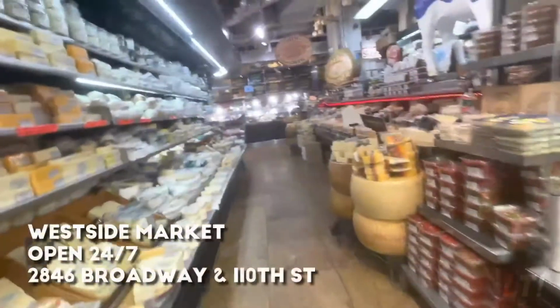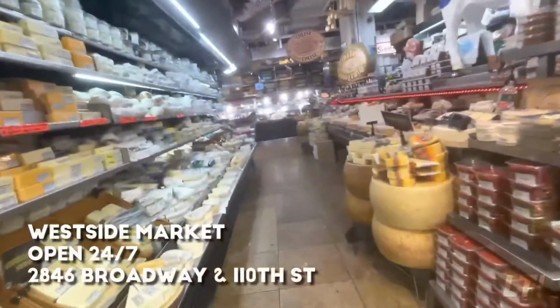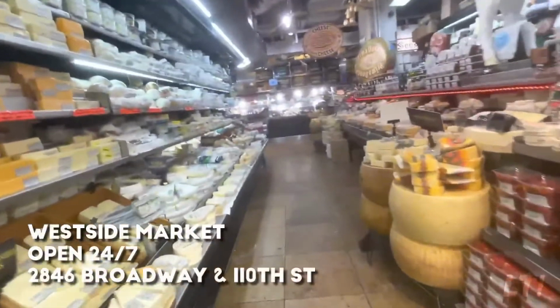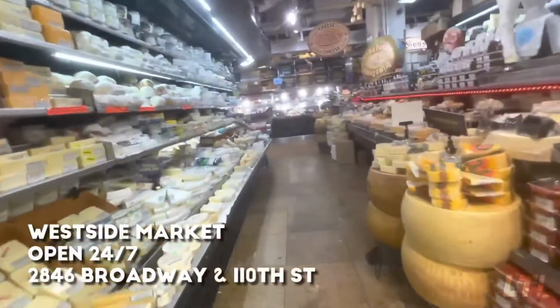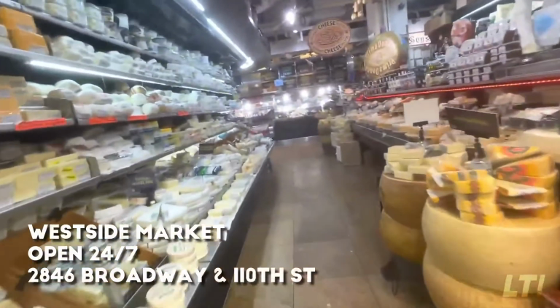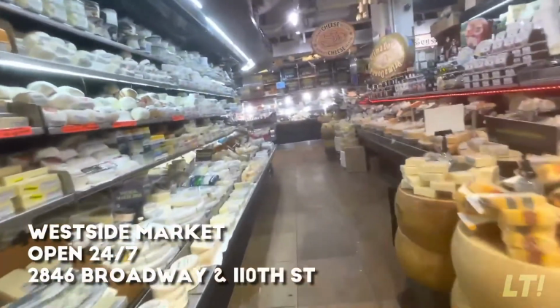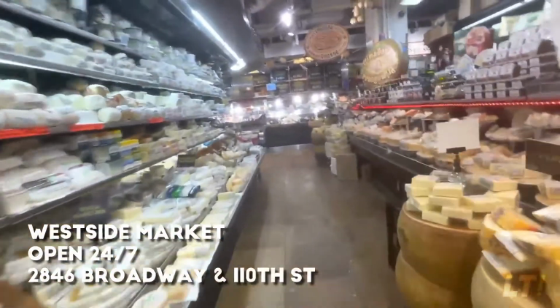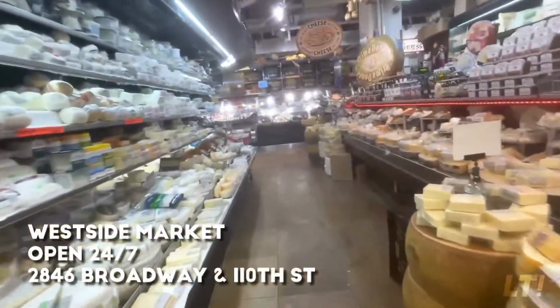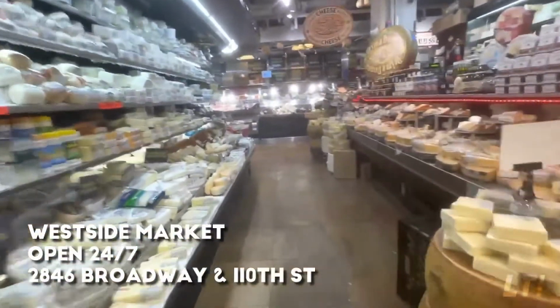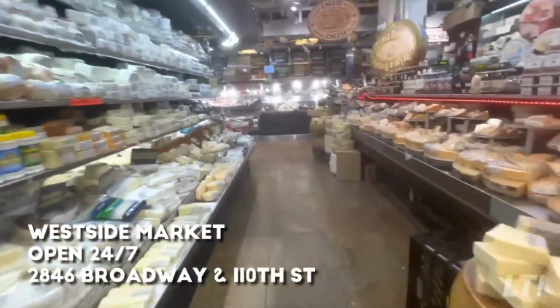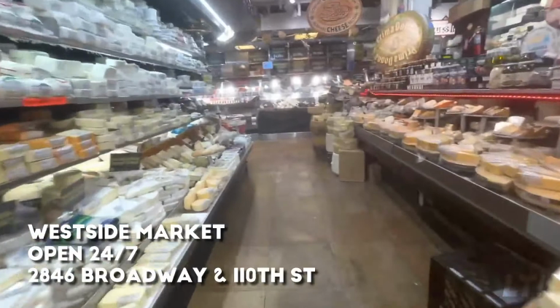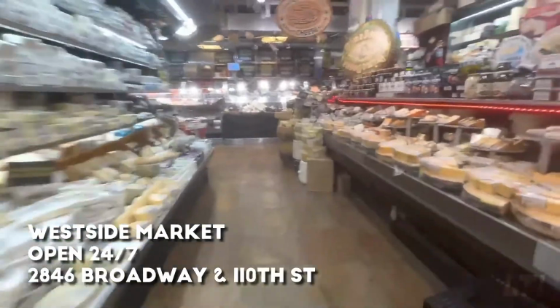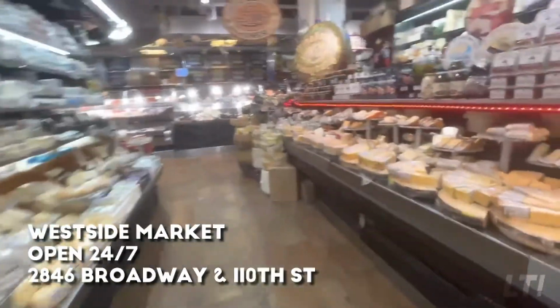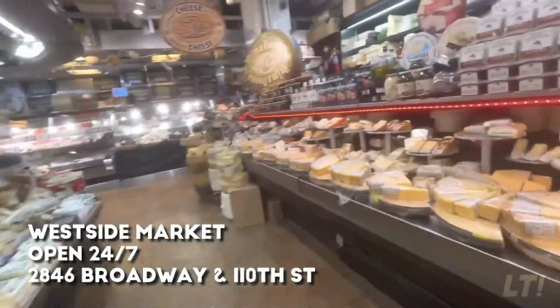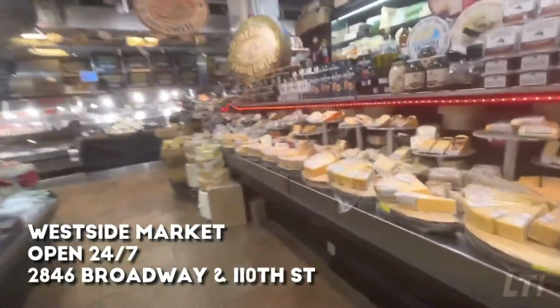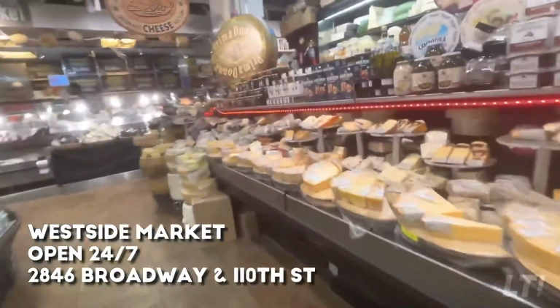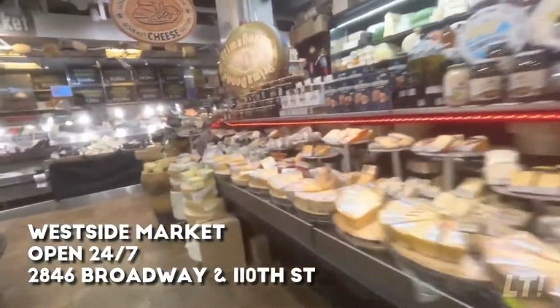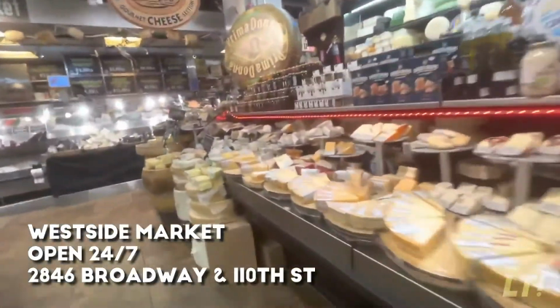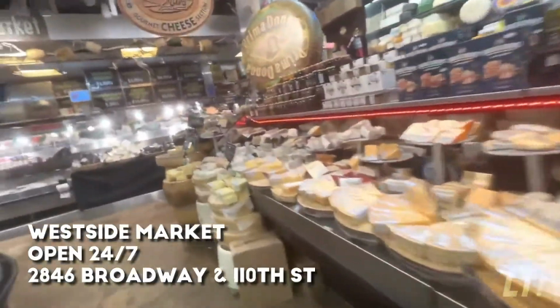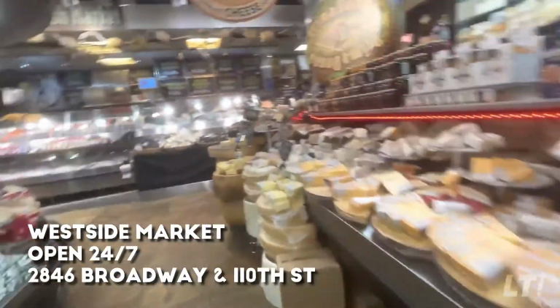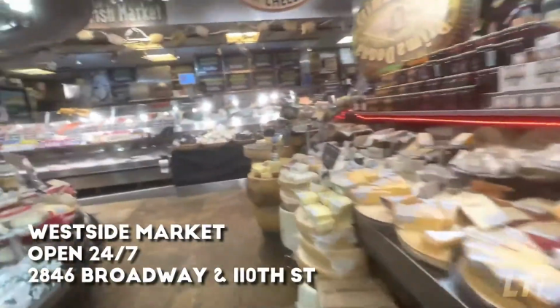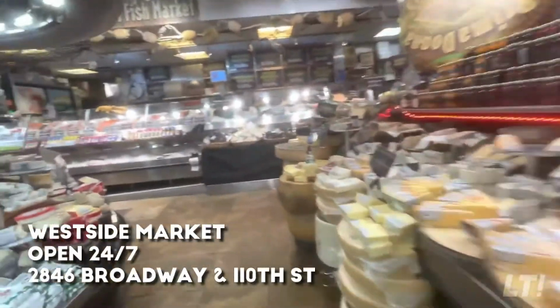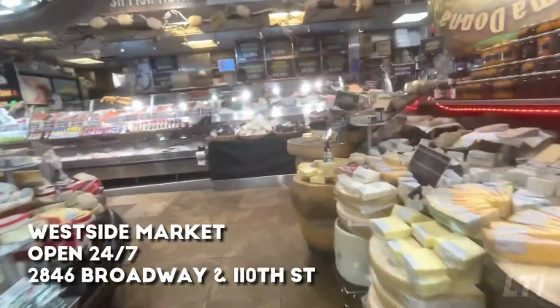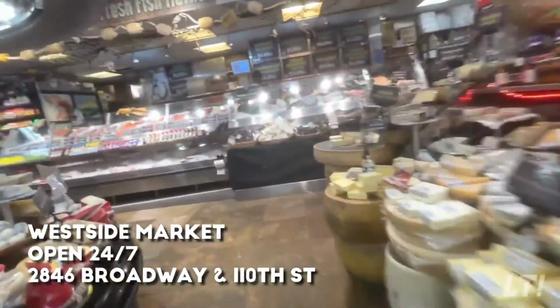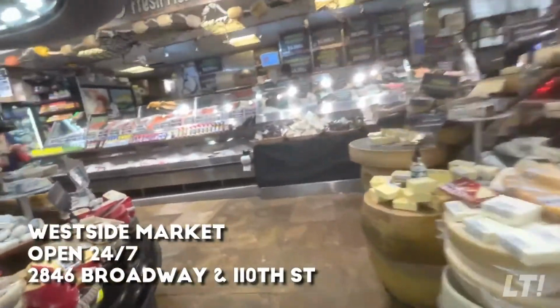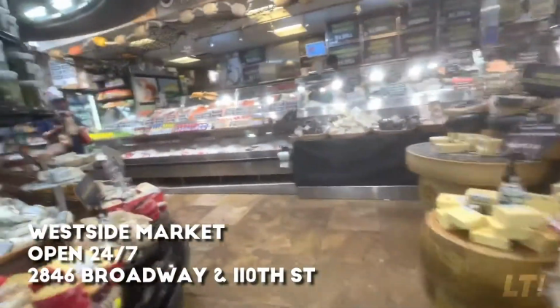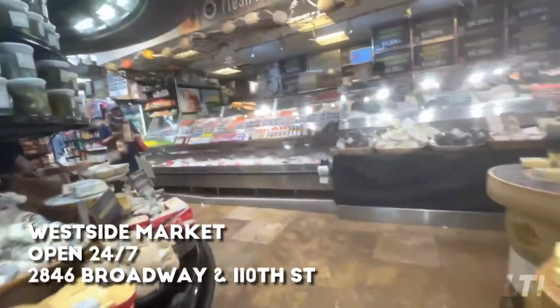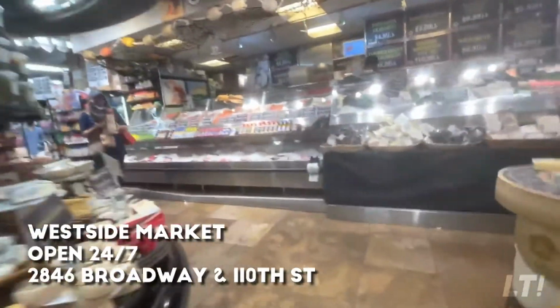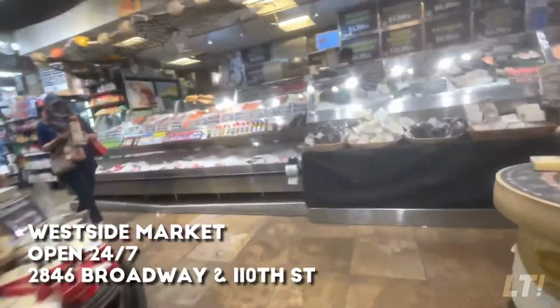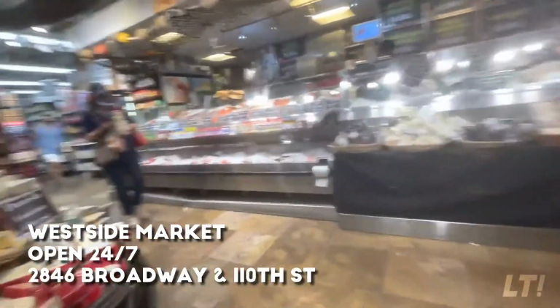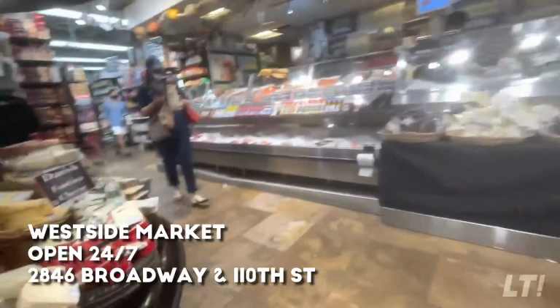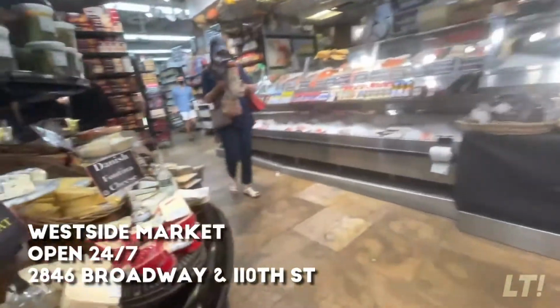Best supermarket ever — open 24/7. Yes, 24/7. The quintessential central of New York City.